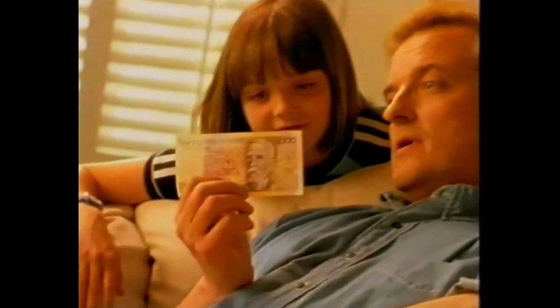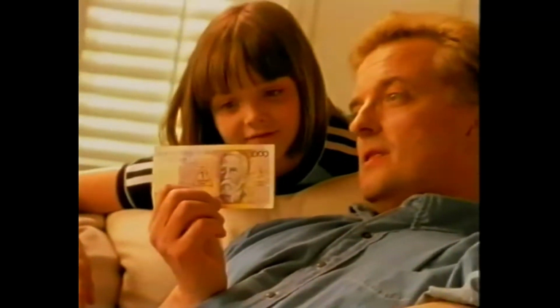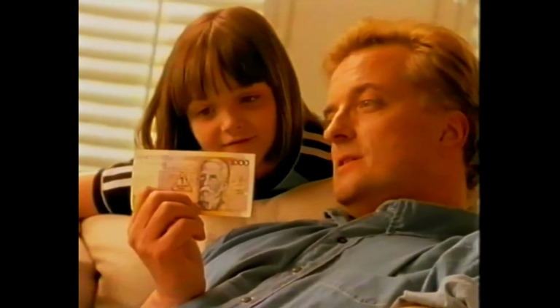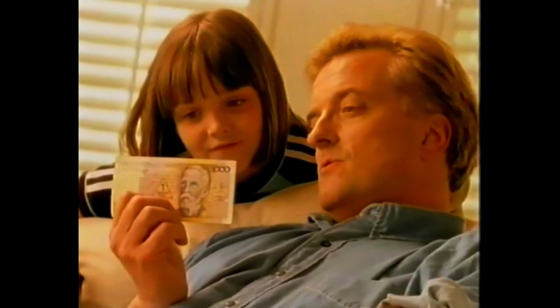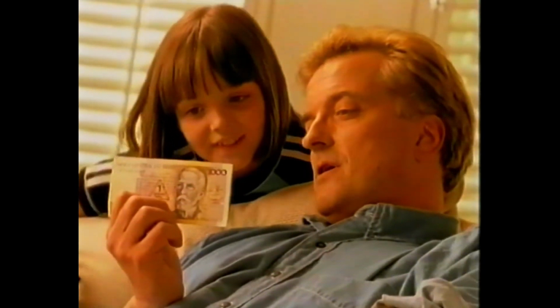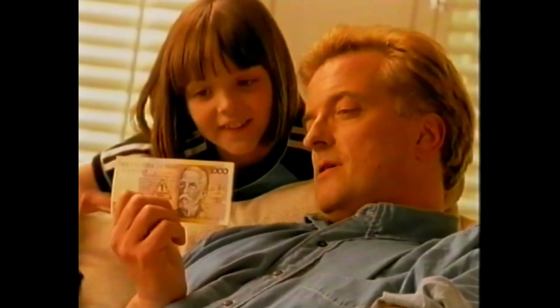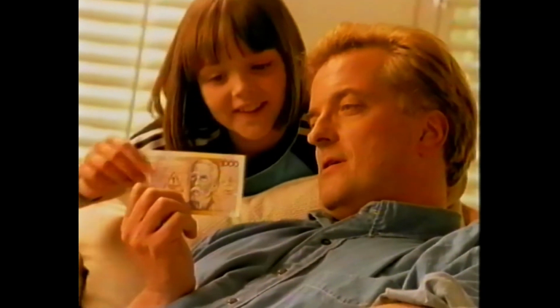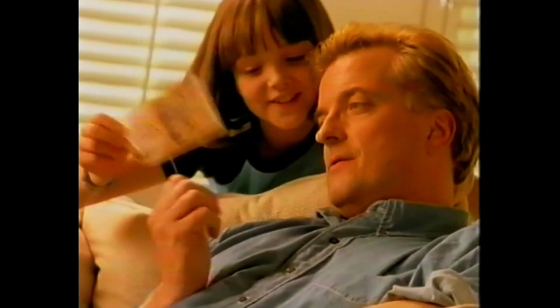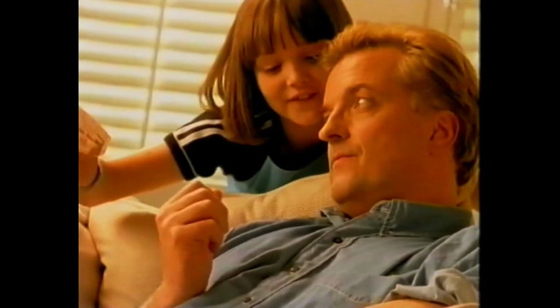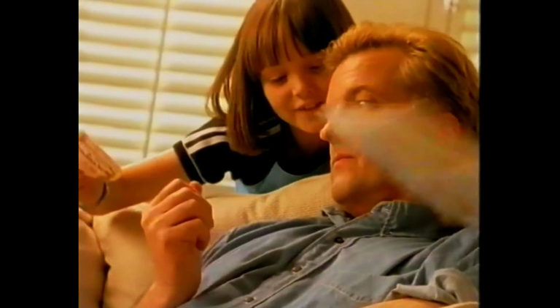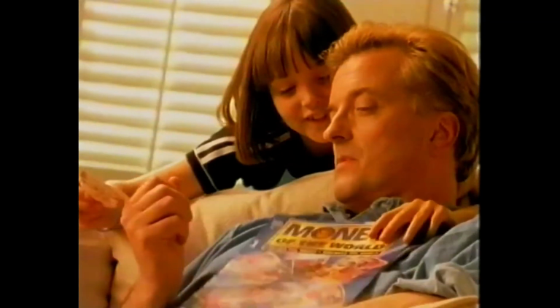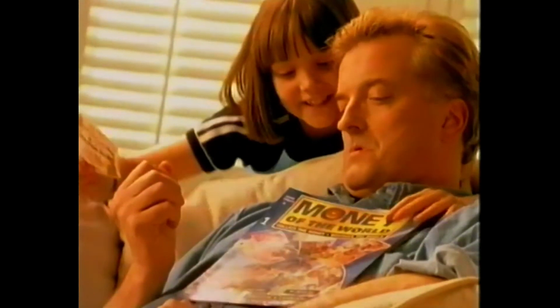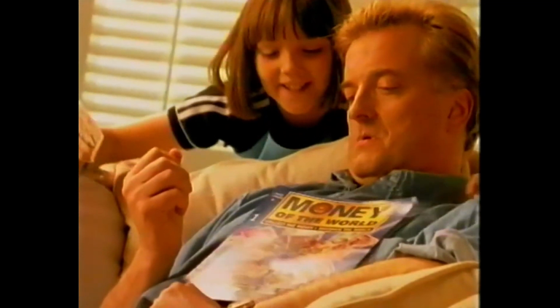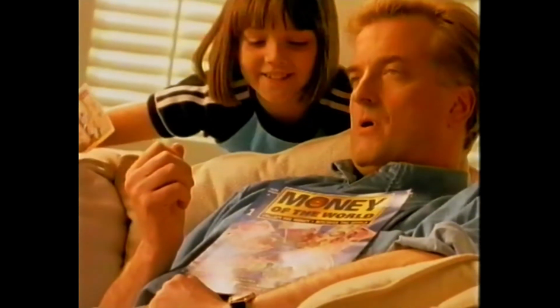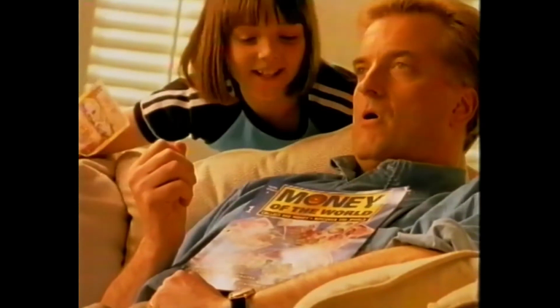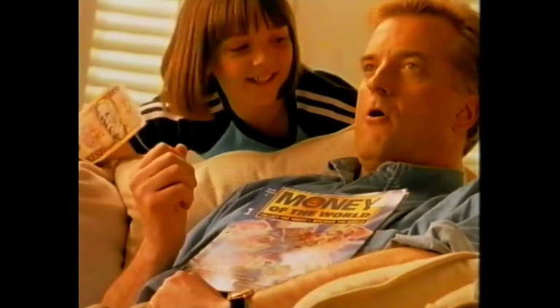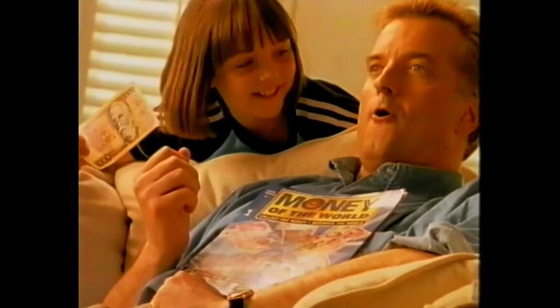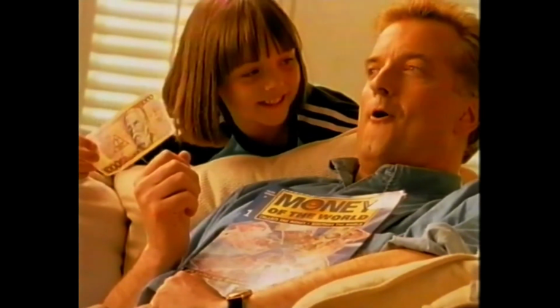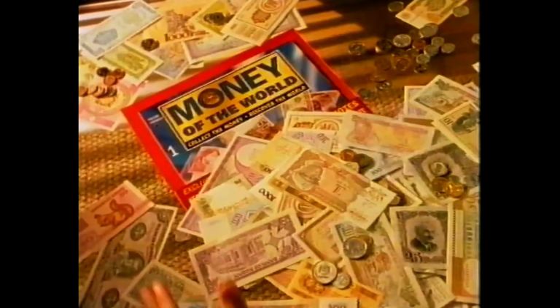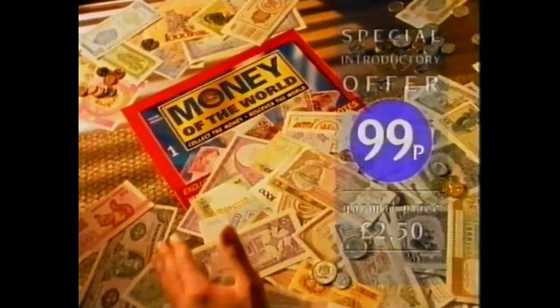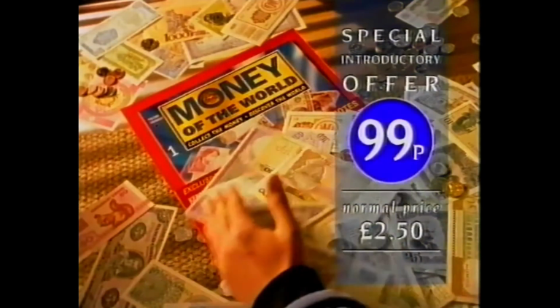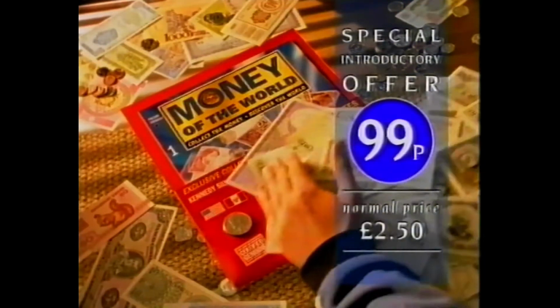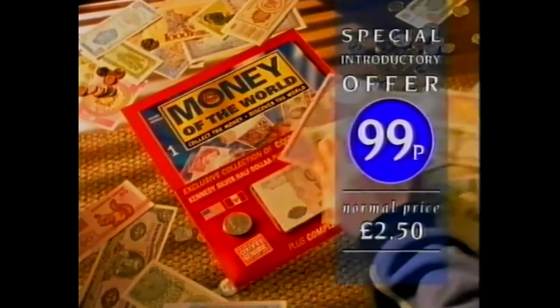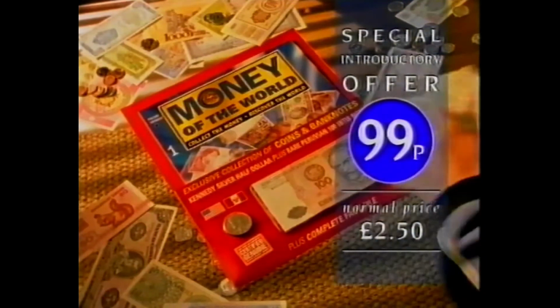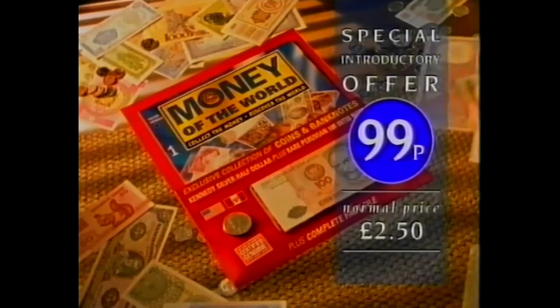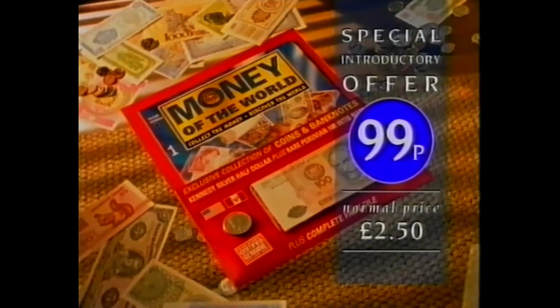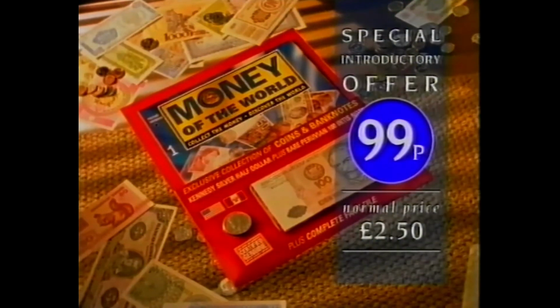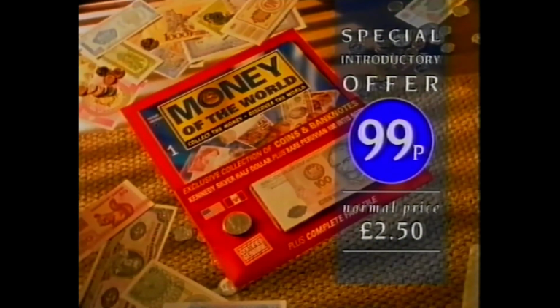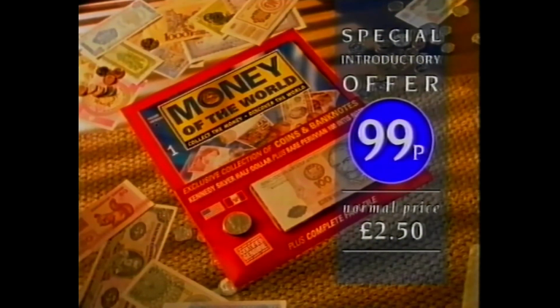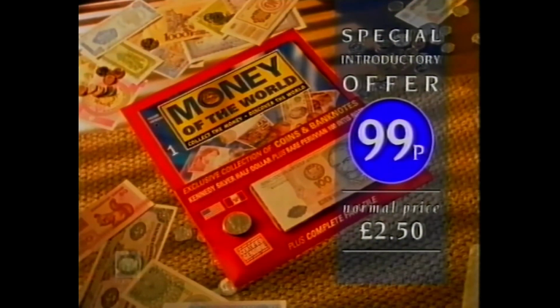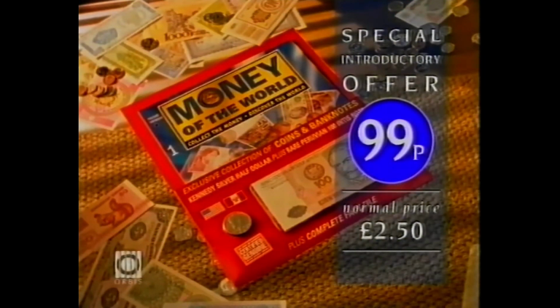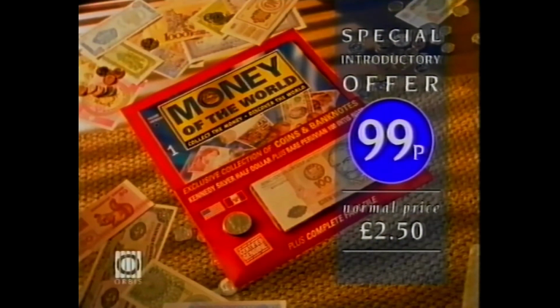What do you reckon this is worth? It's worth finding out, Dad. Money of the World. It's the only collection that counts.